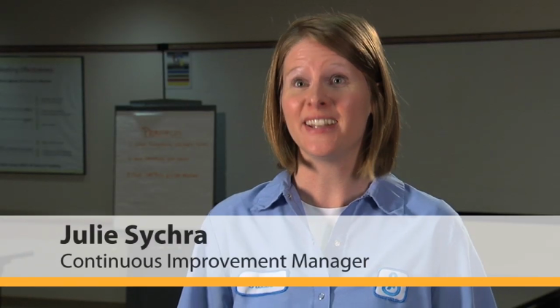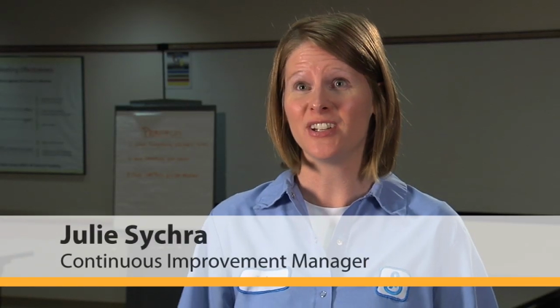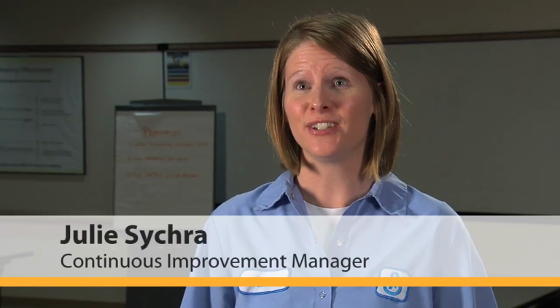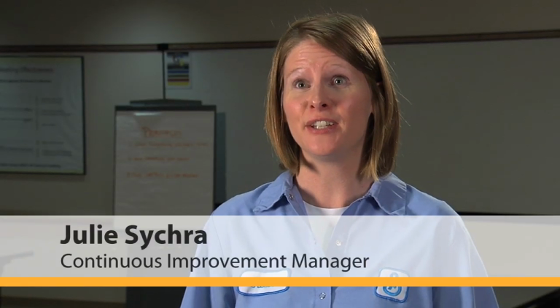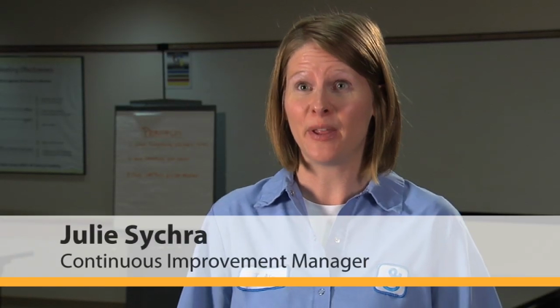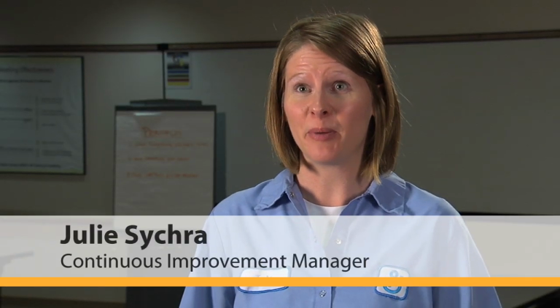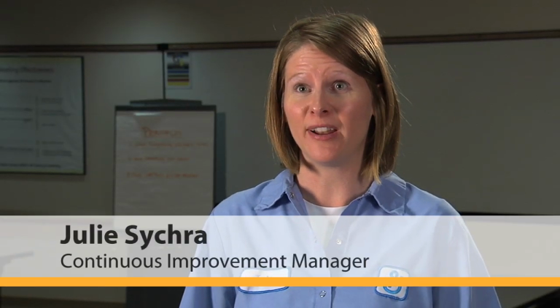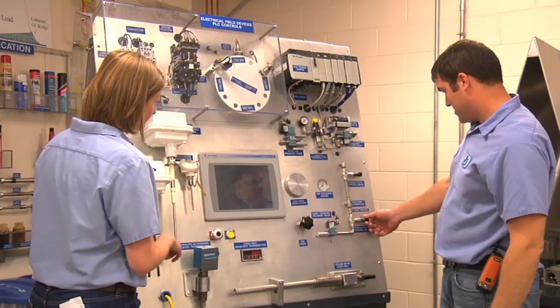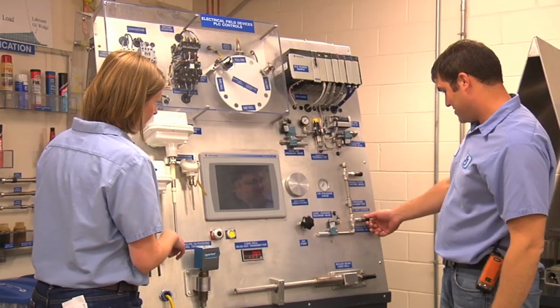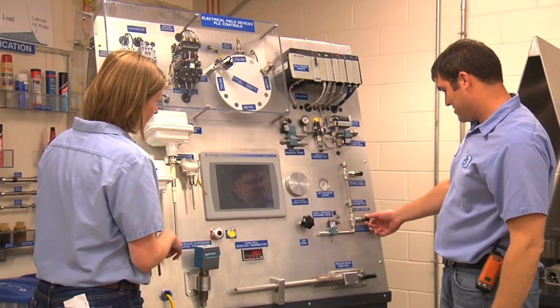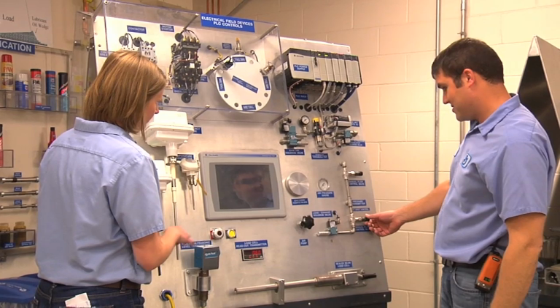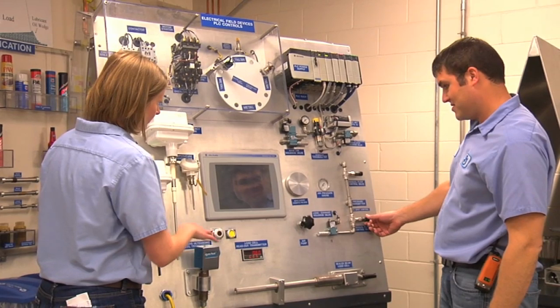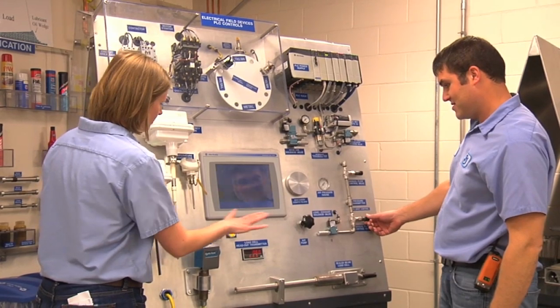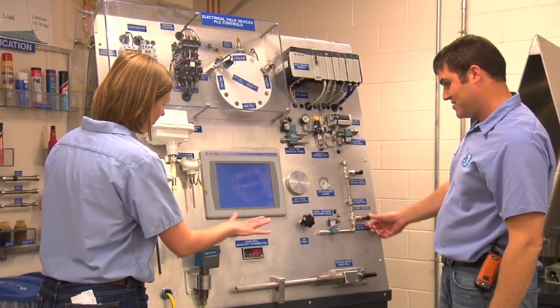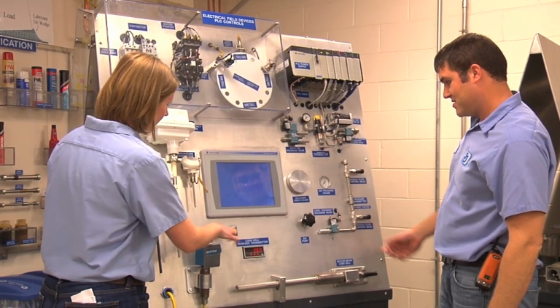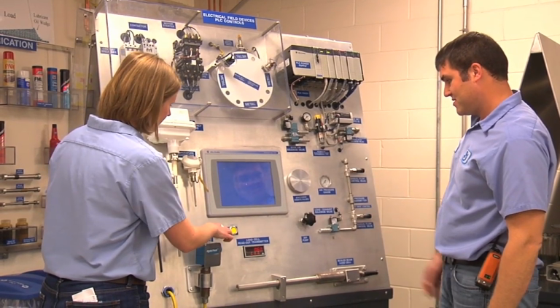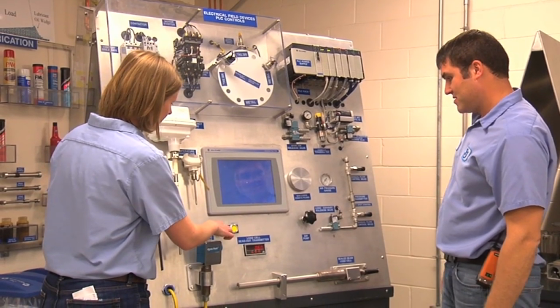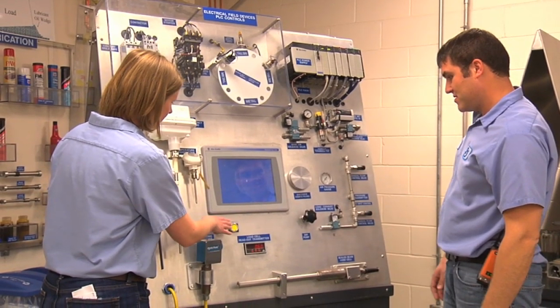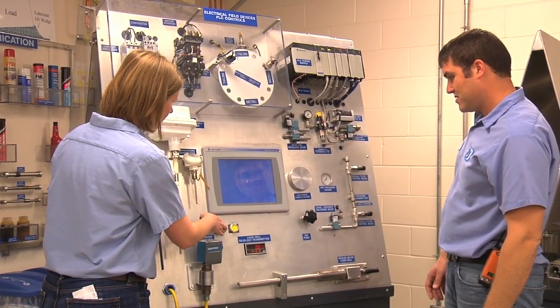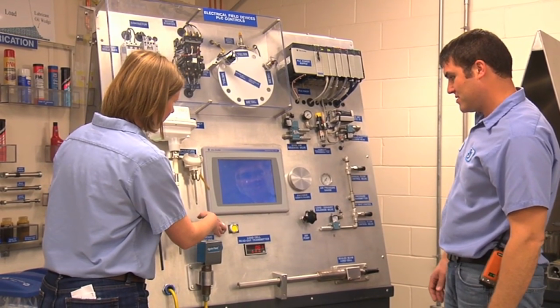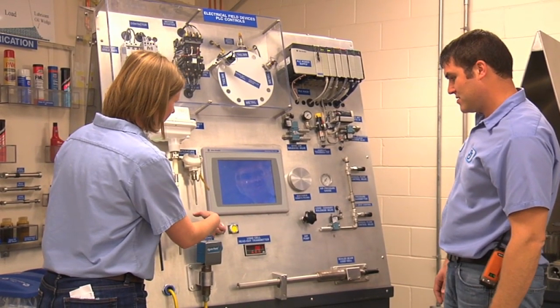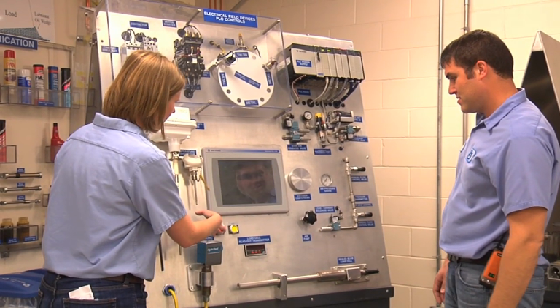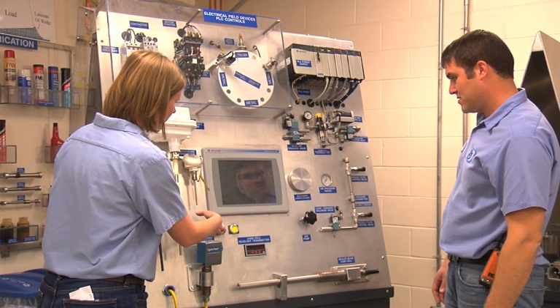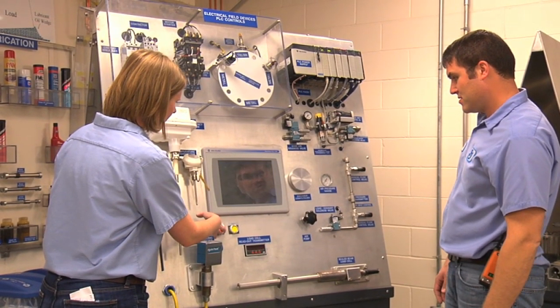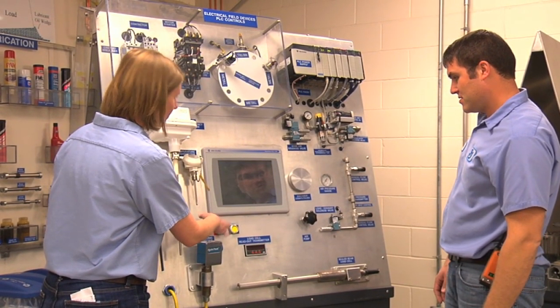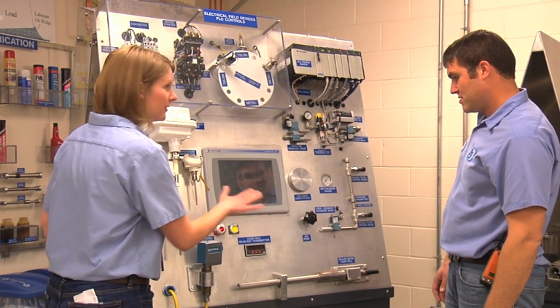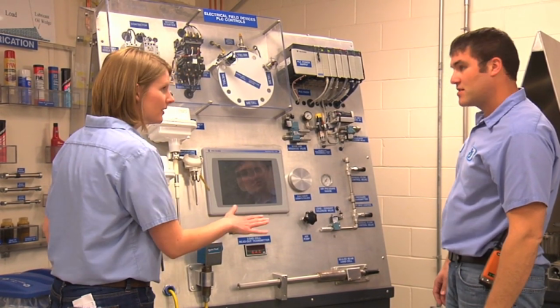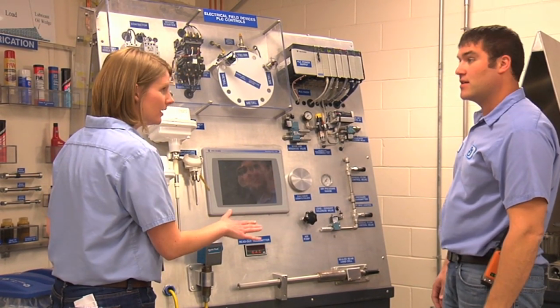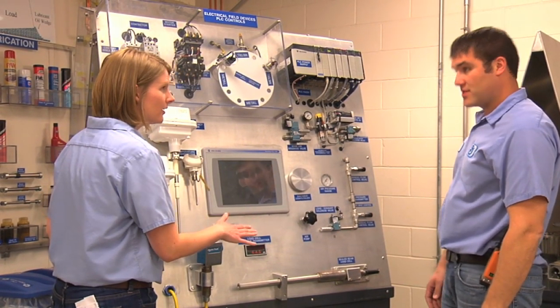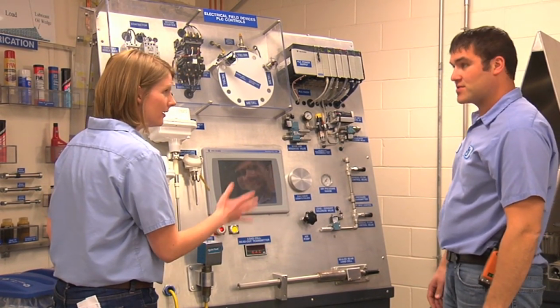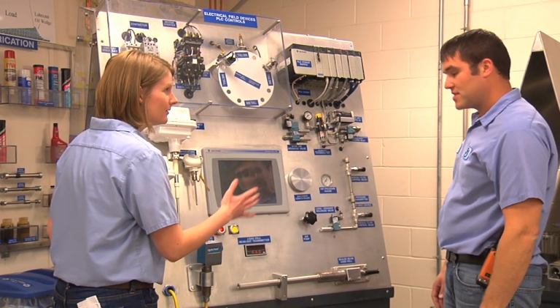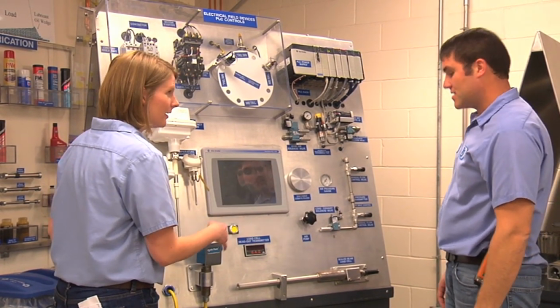We need engineers to develop our products, we need engineers to design new systems, and we need engineers to optimize our current systems.